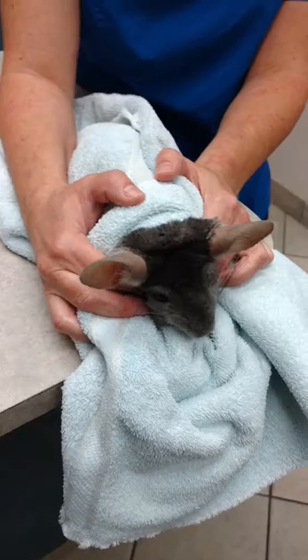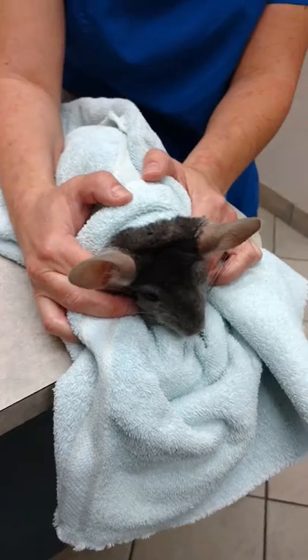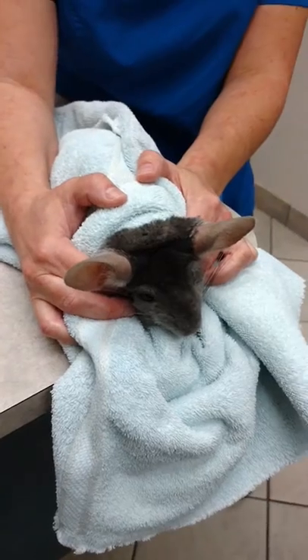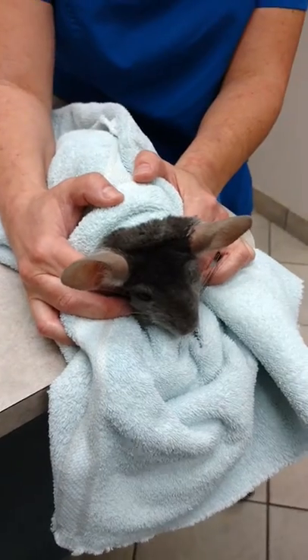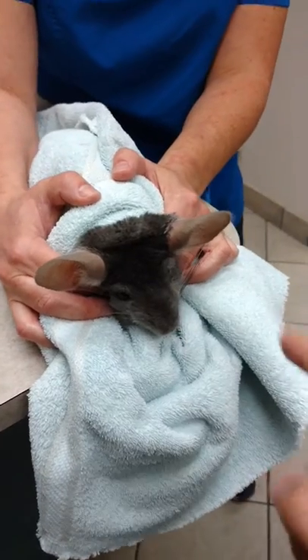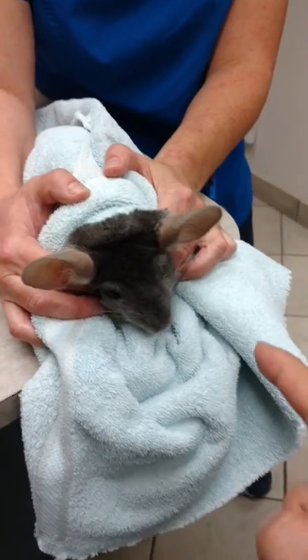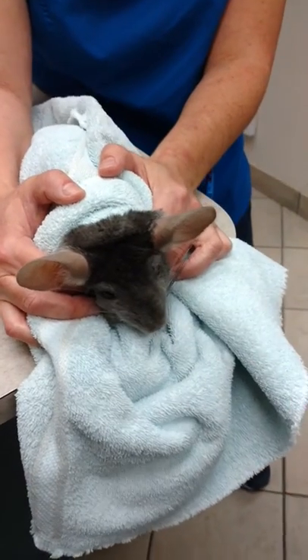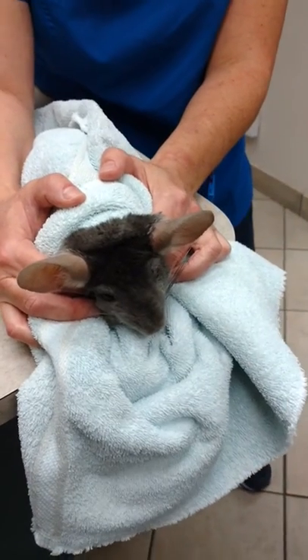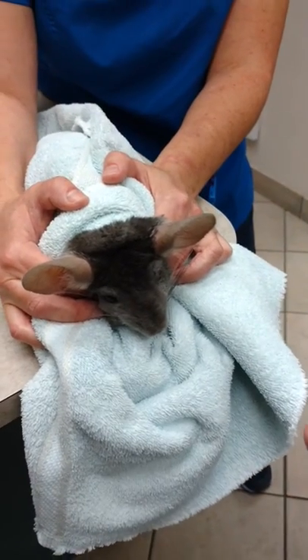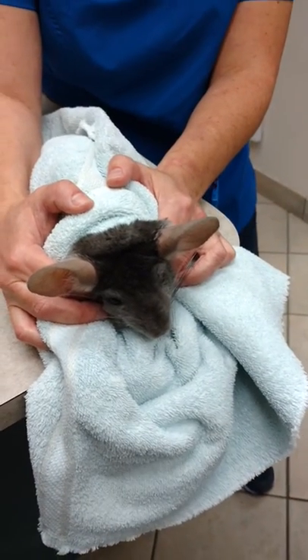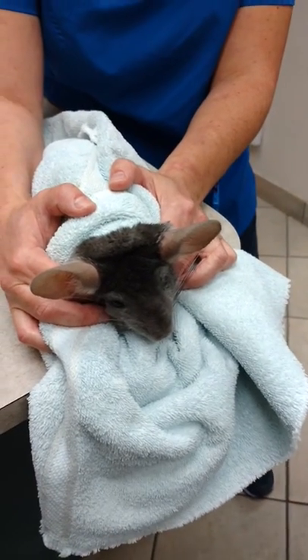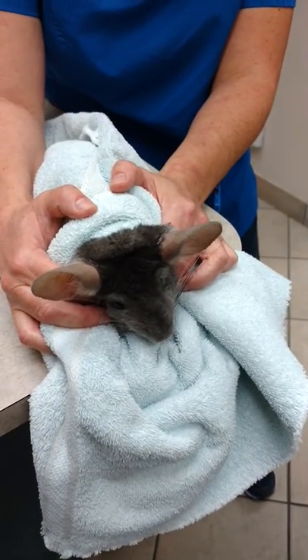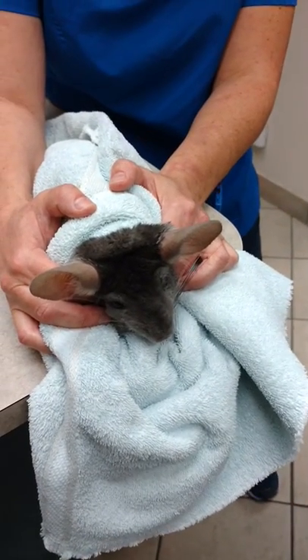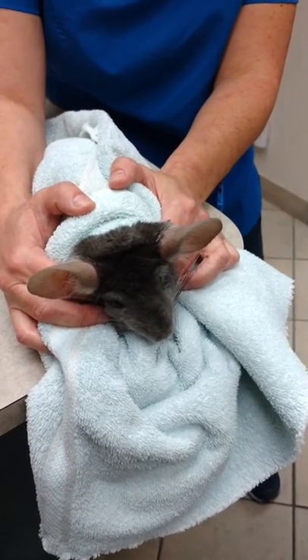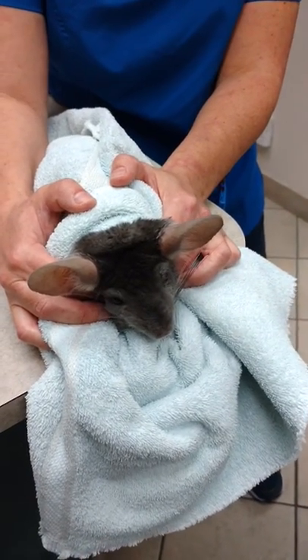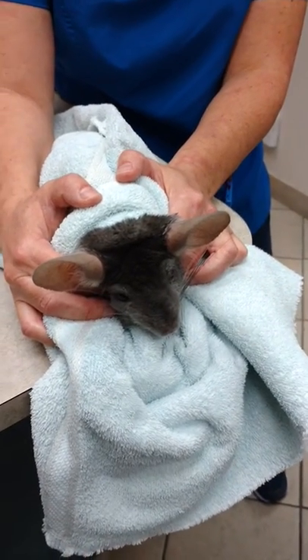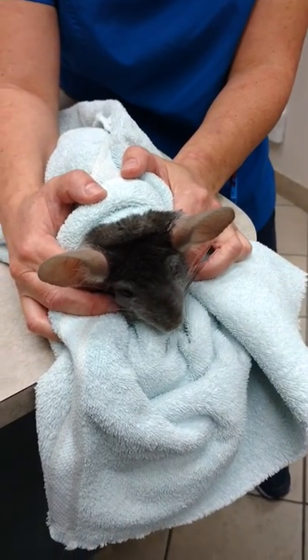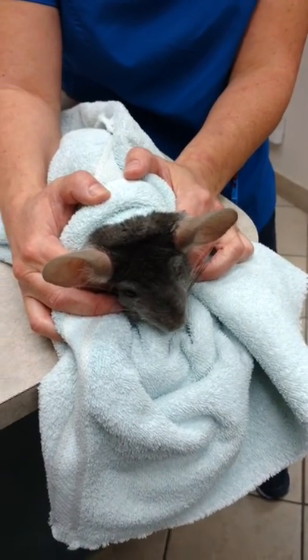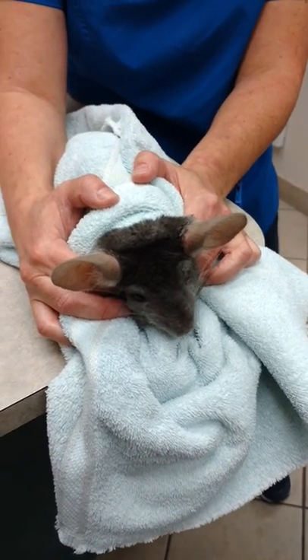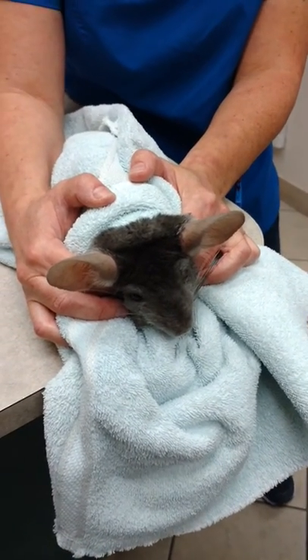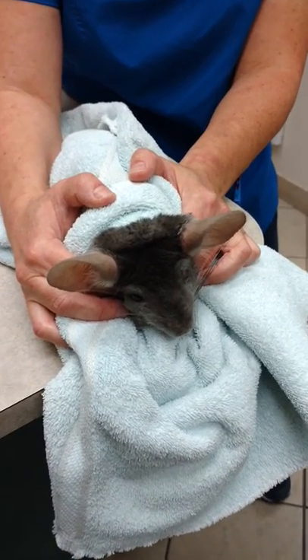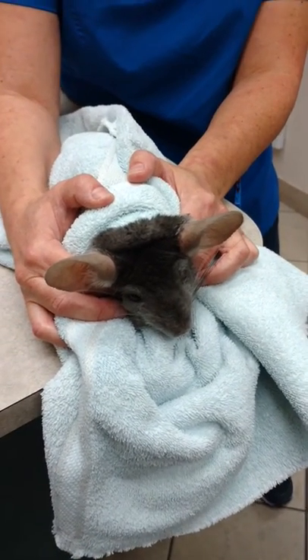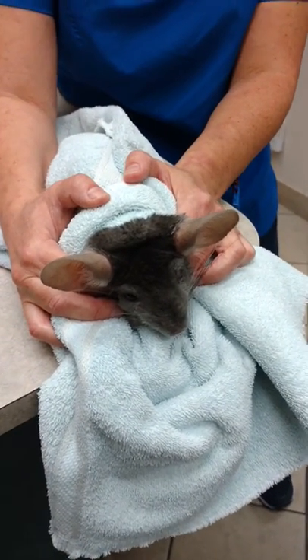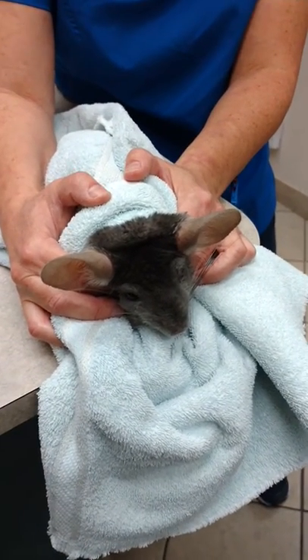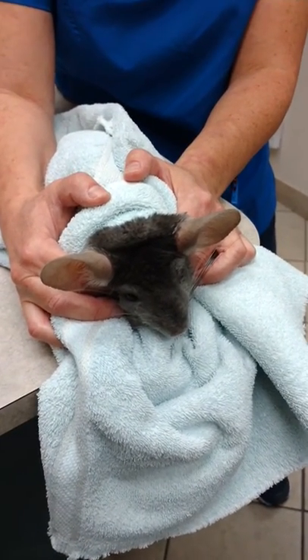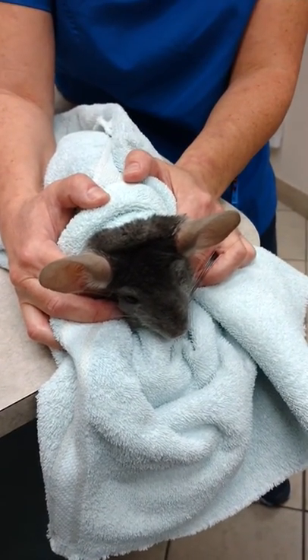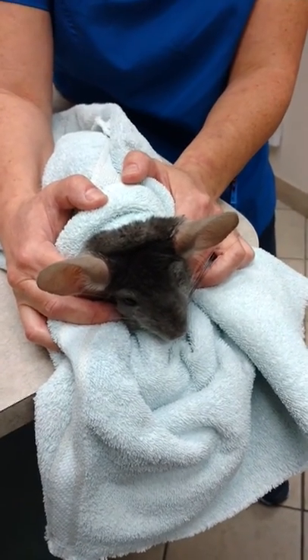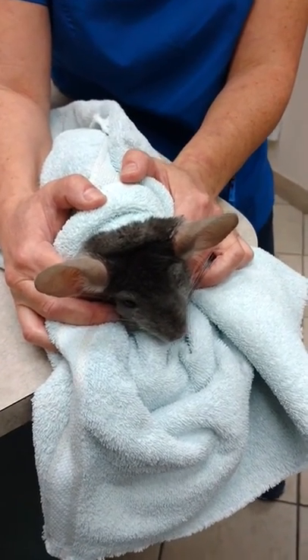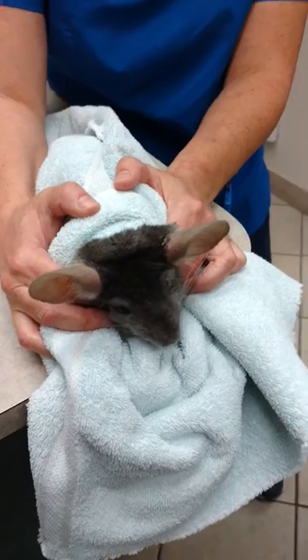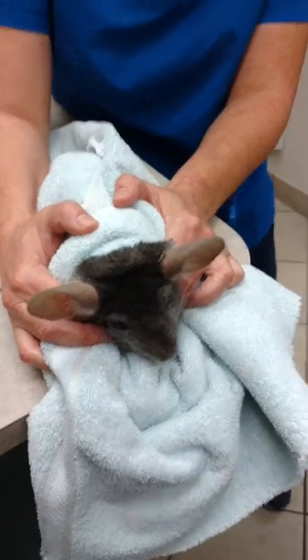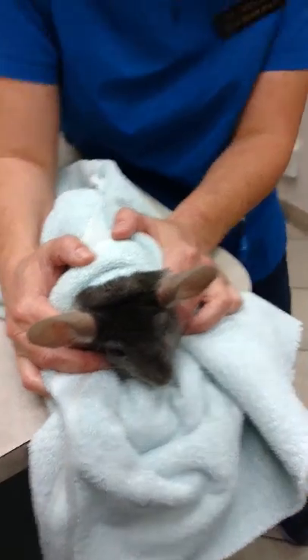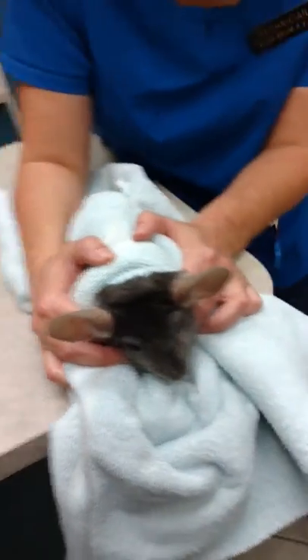So hold it like this. Yeah, you can take a picture of this. I already did. Okay, now you're going to take over. I'm going to take over?